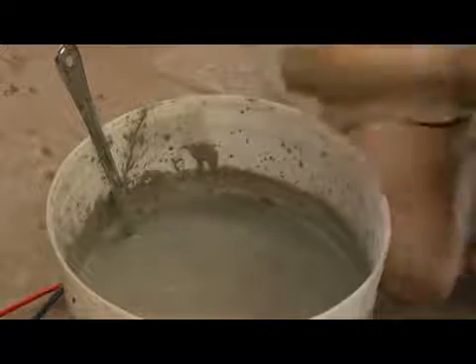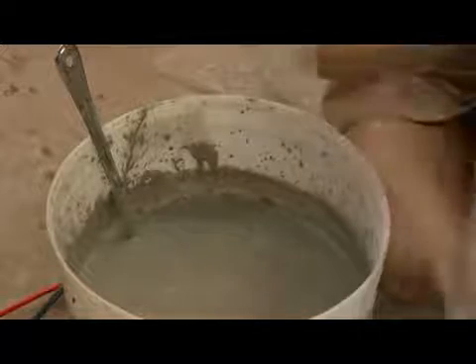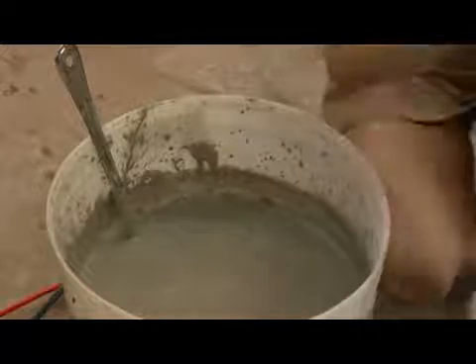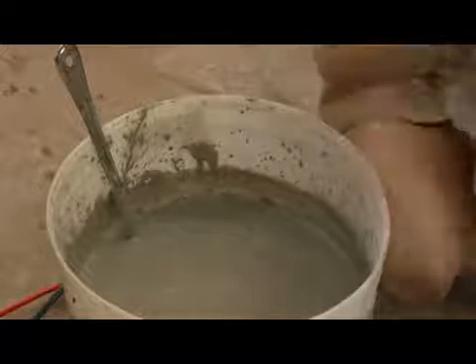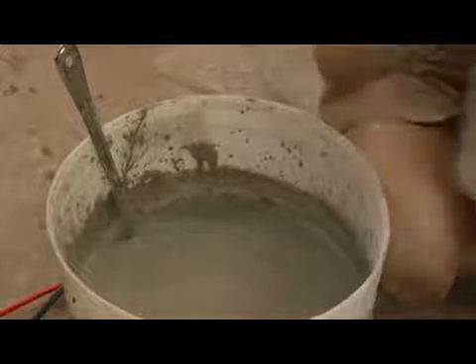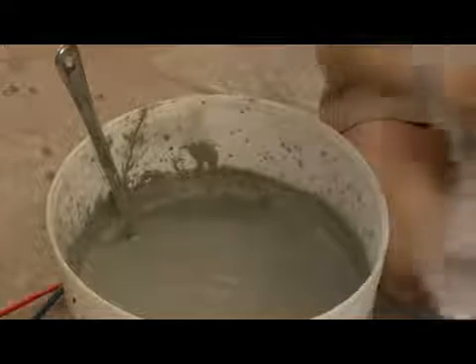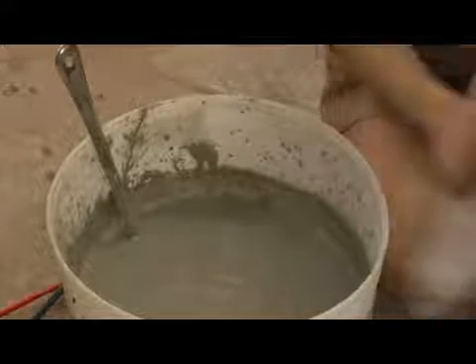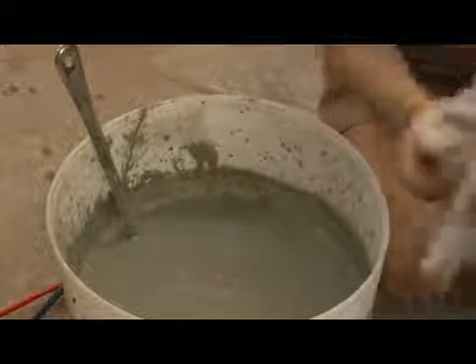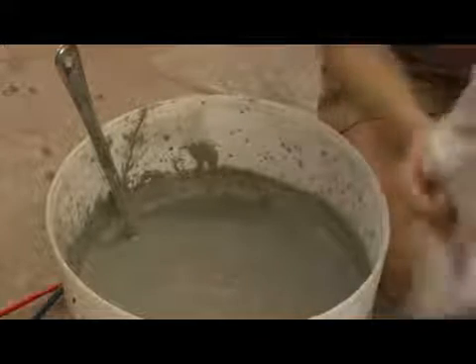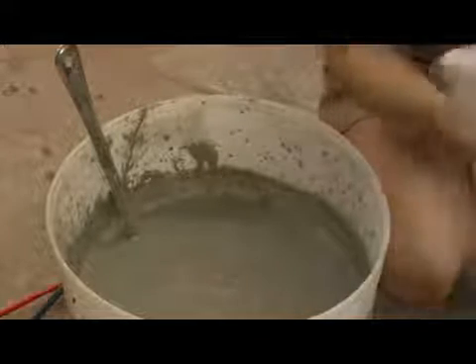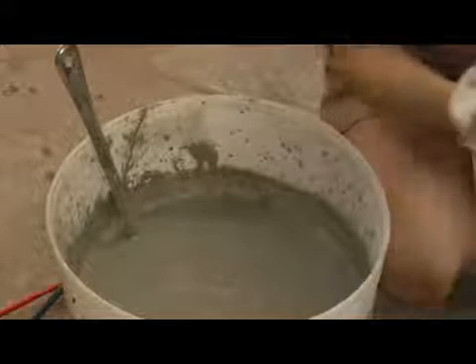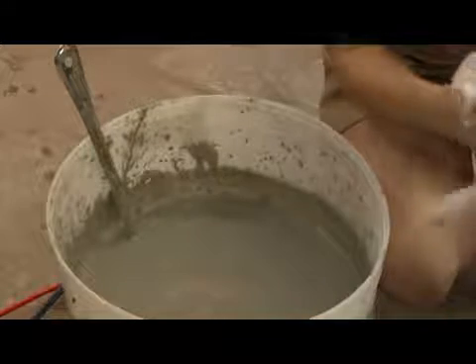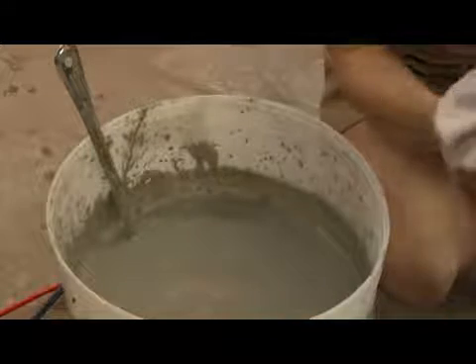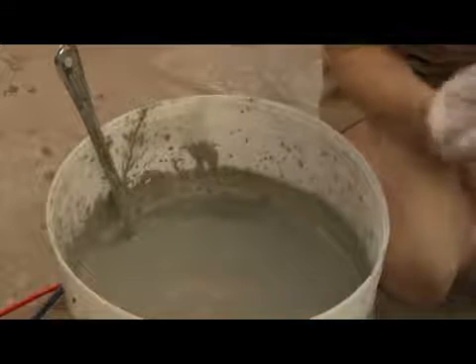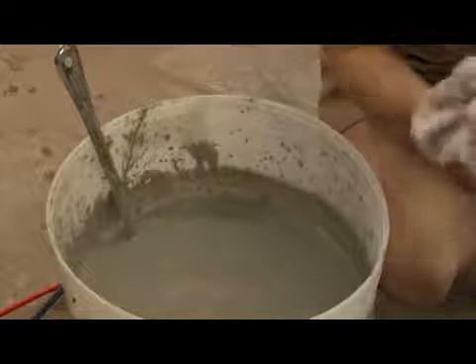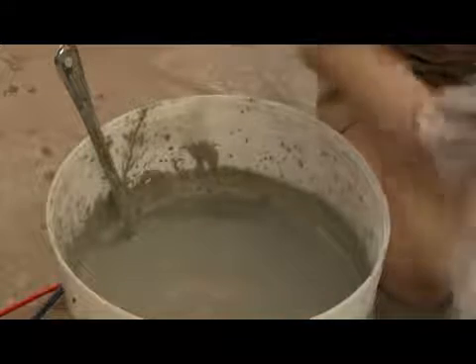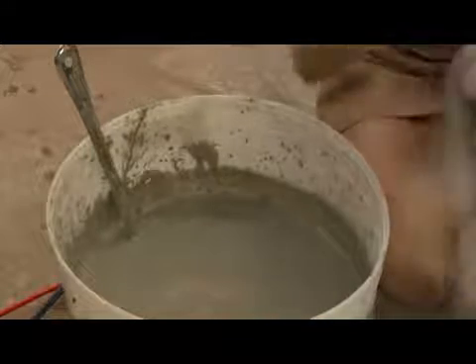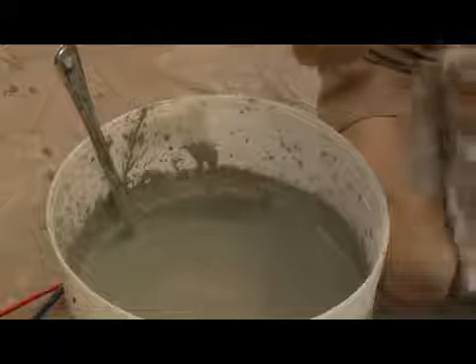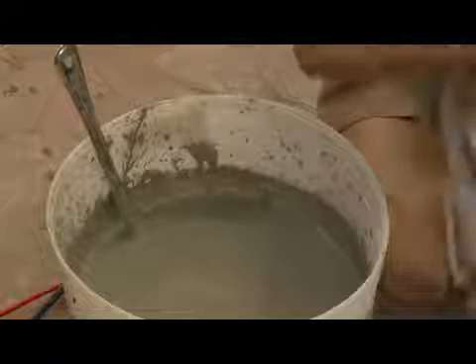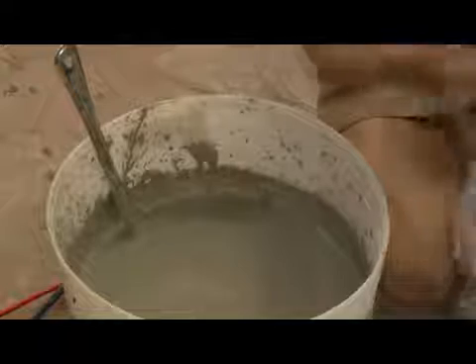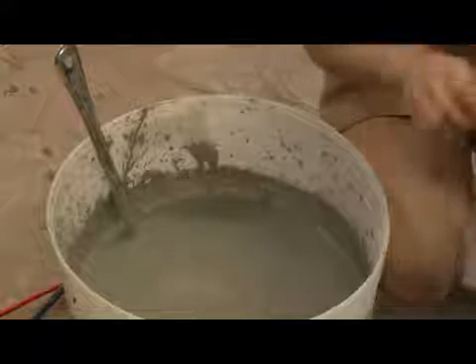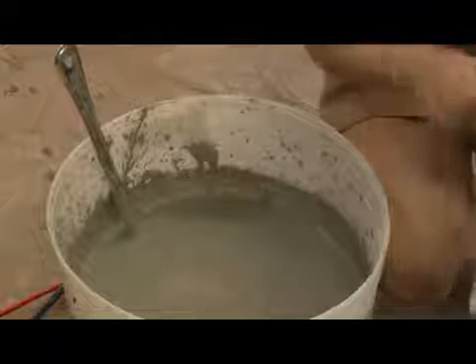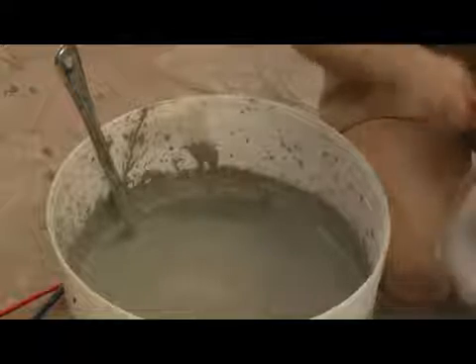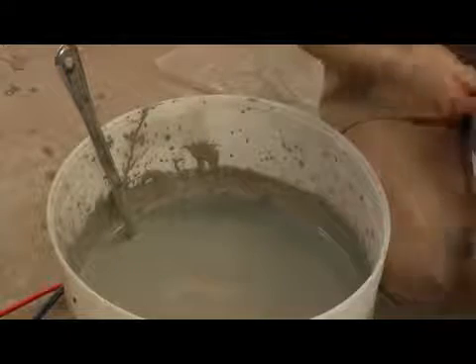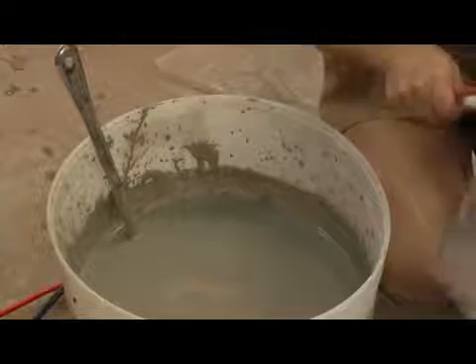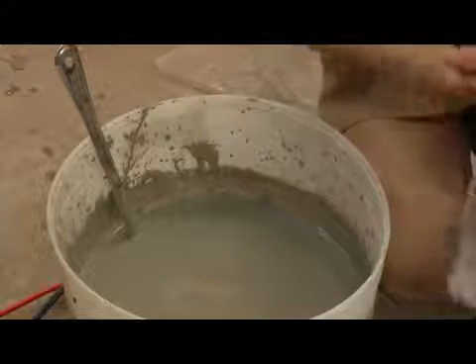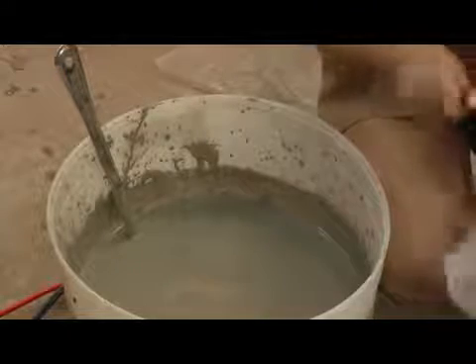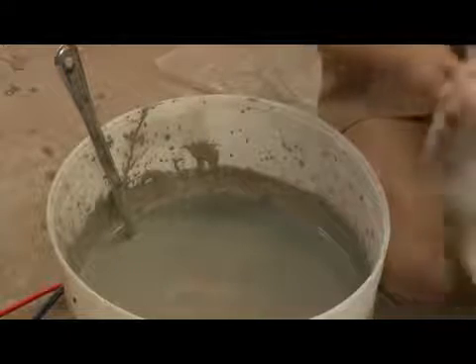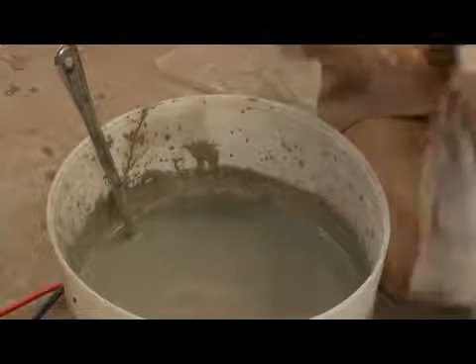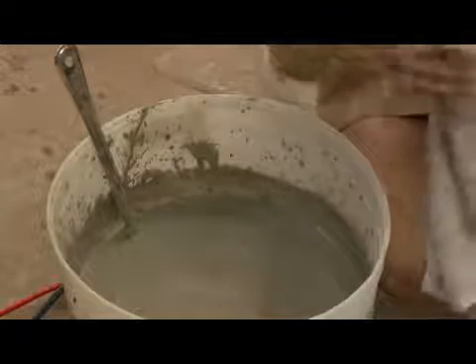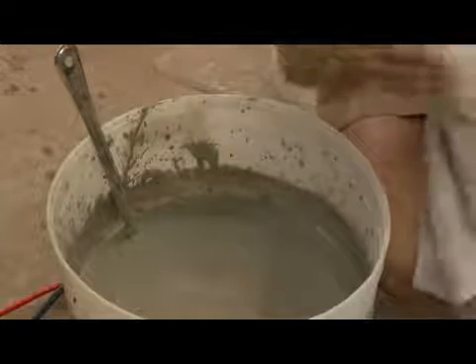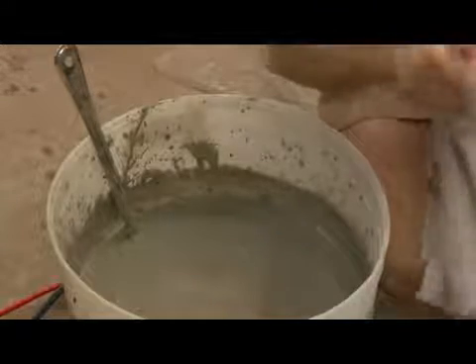Now my glaze is deep enough — now that I've added more water — to go ahead and do the hydrometer reading right in the bucket itself.